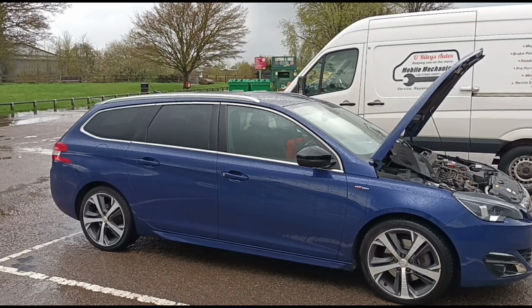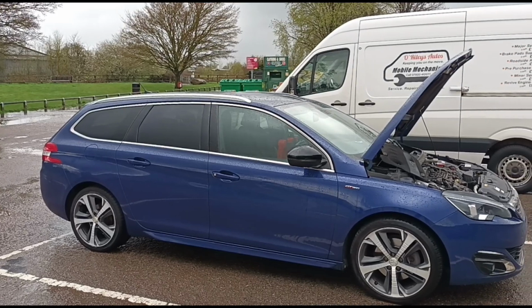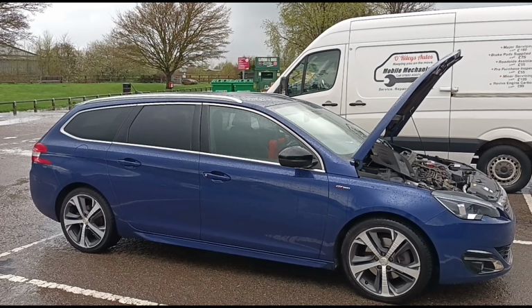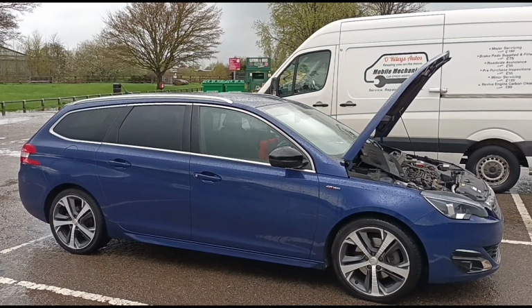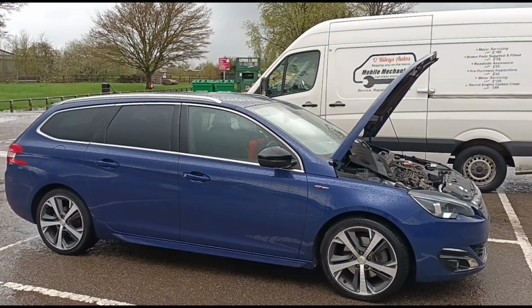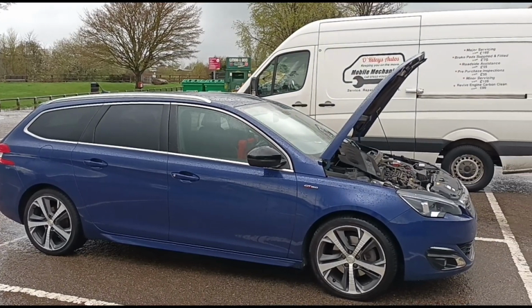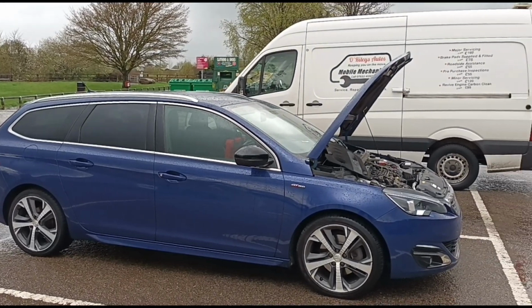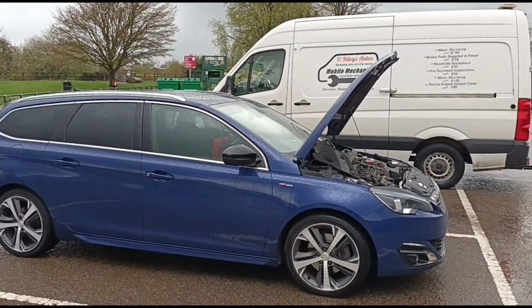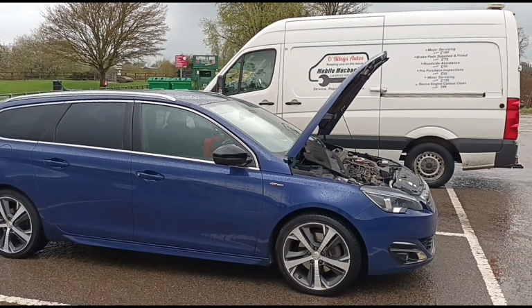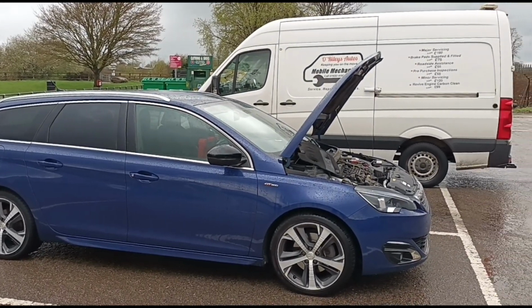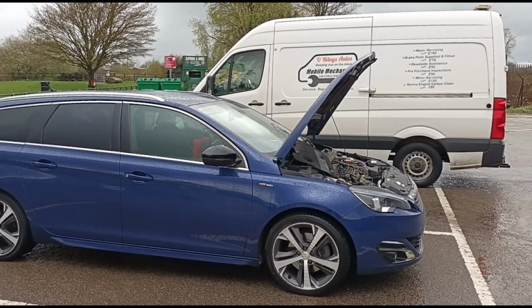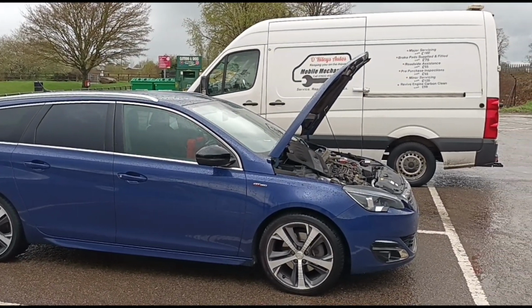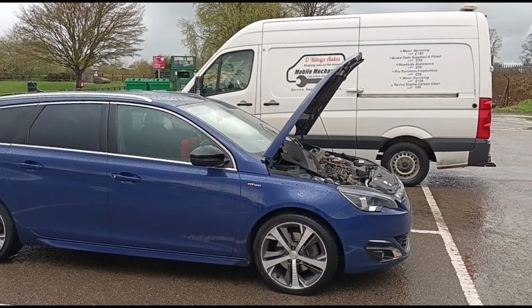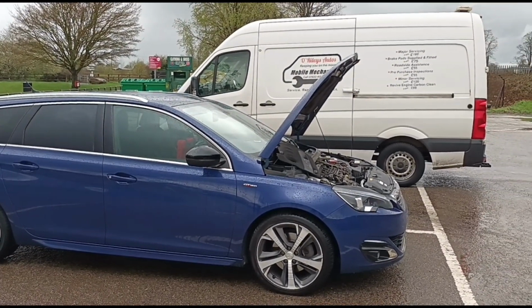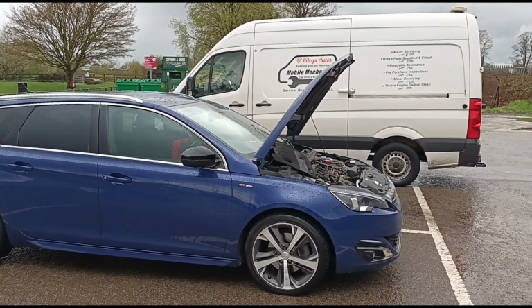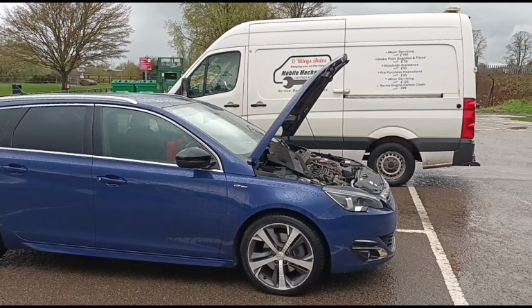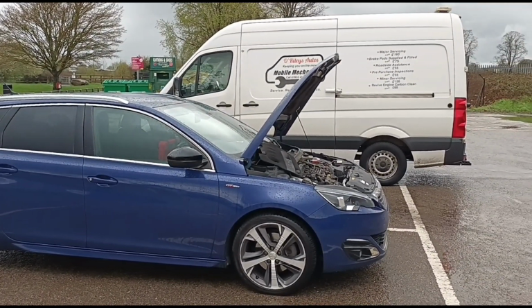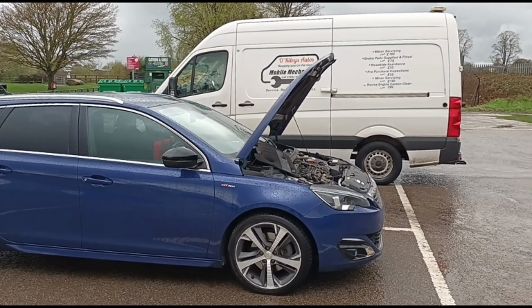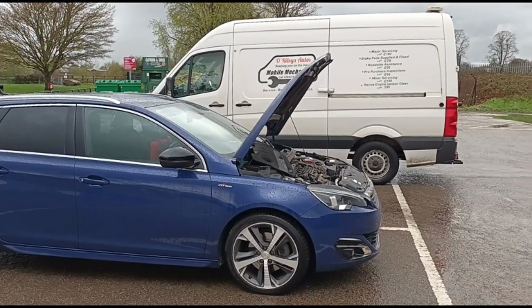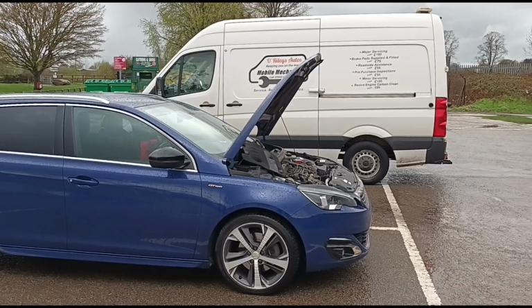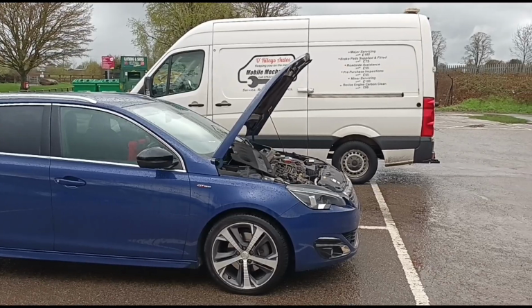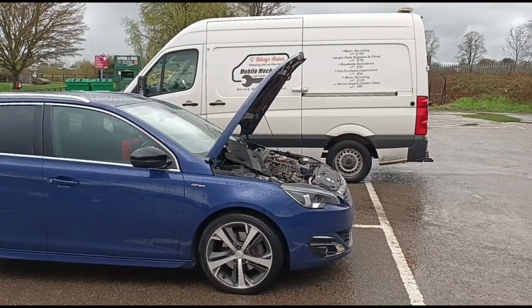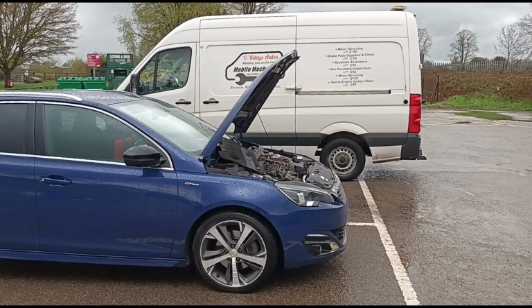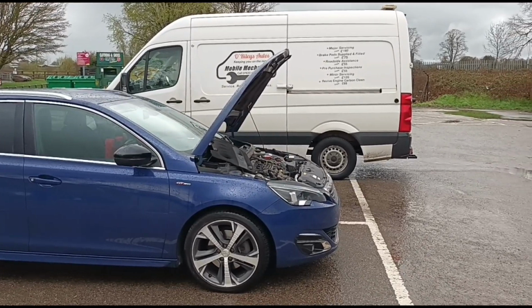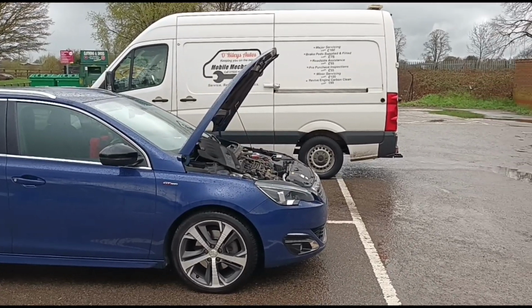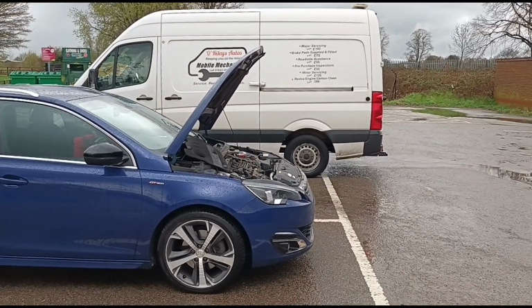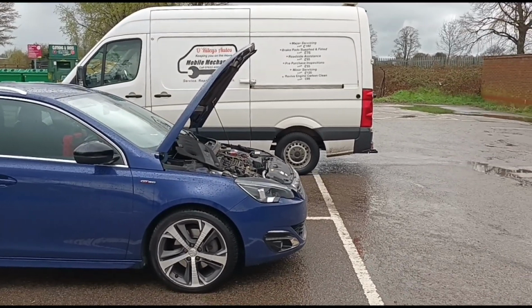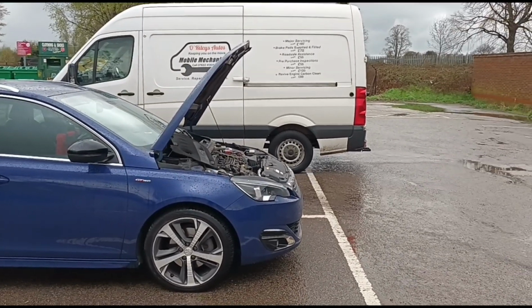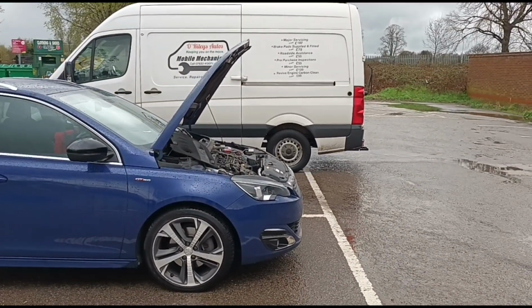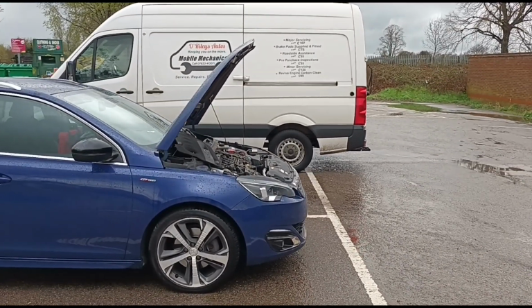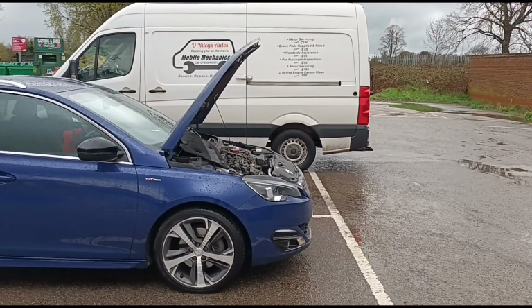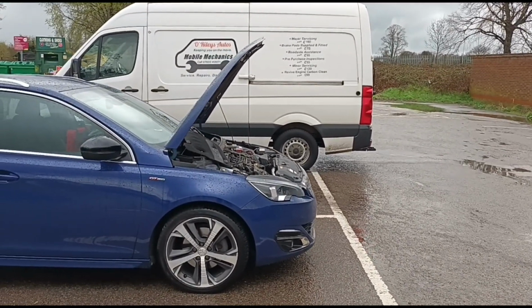Hello, it's Jimmy here at O'Reilly's. I have a Peugeot 308 SW — it's a 2.0 and it's got AdBlue.